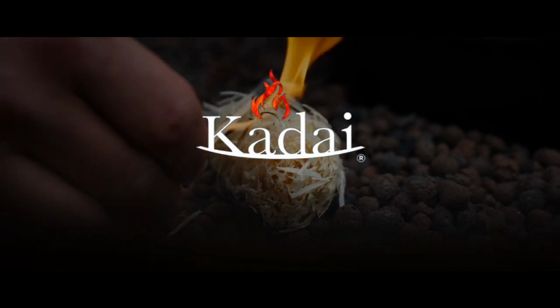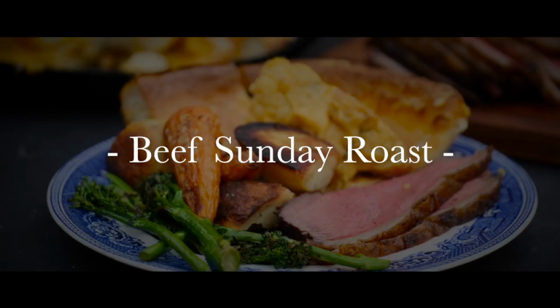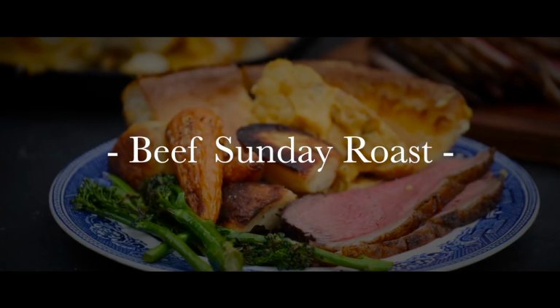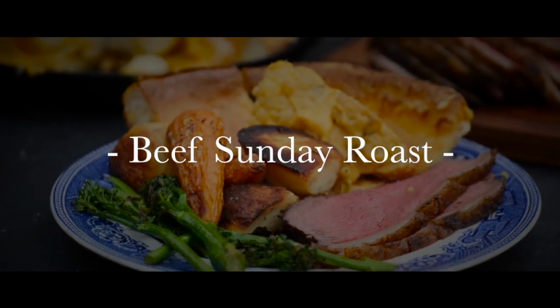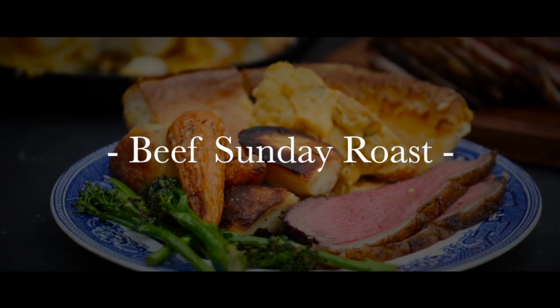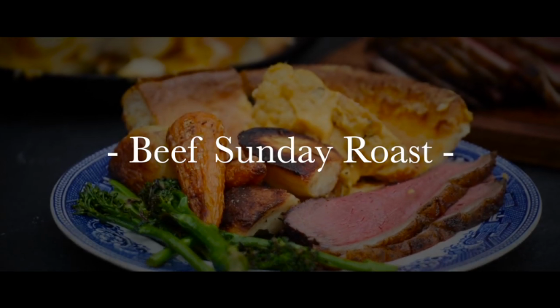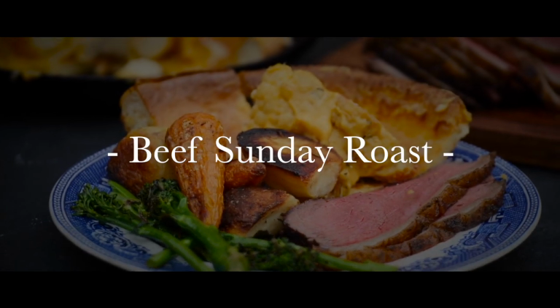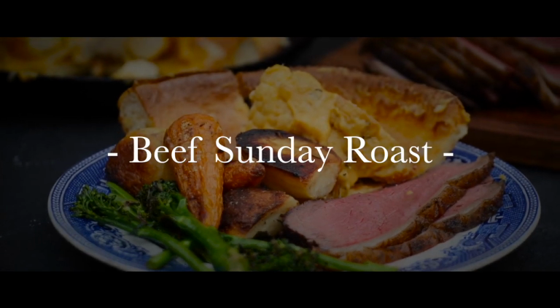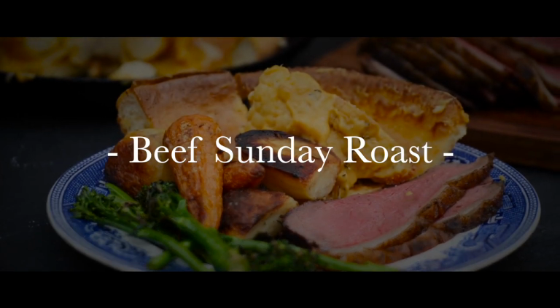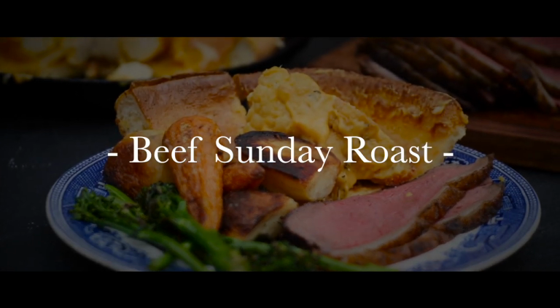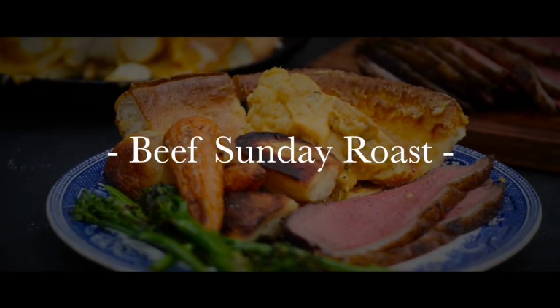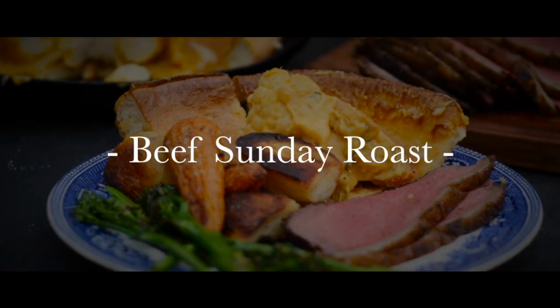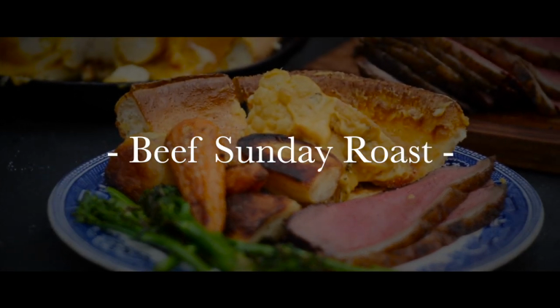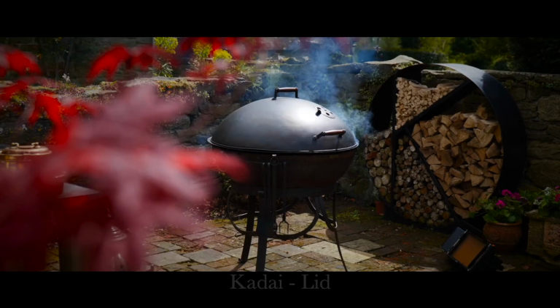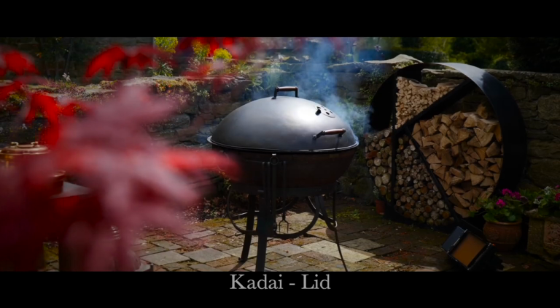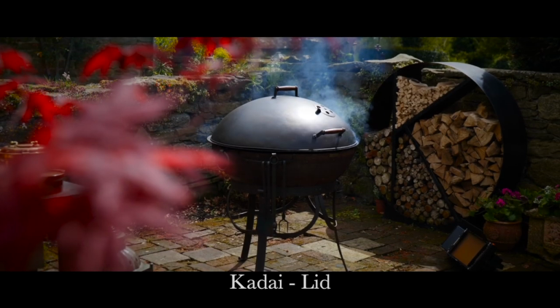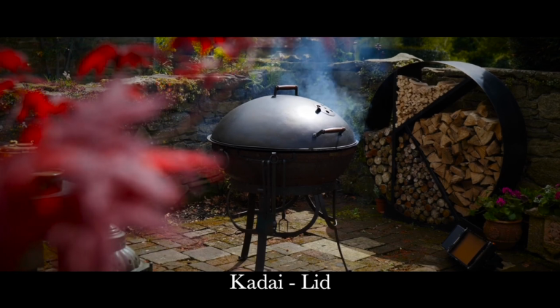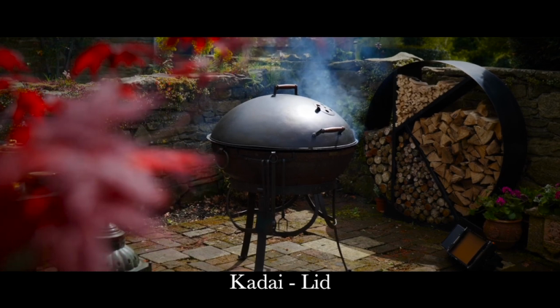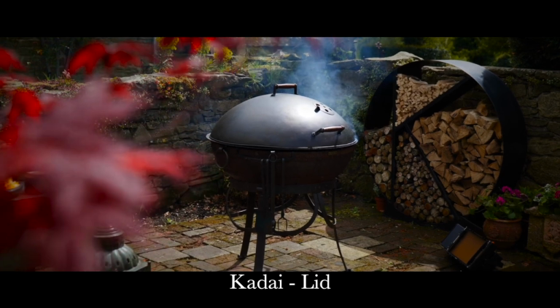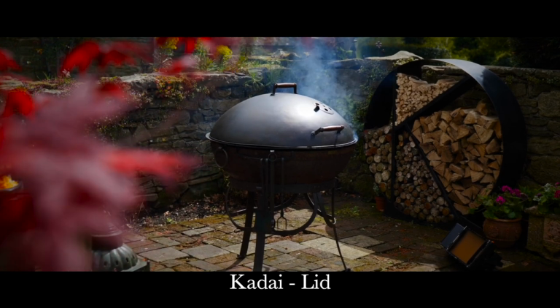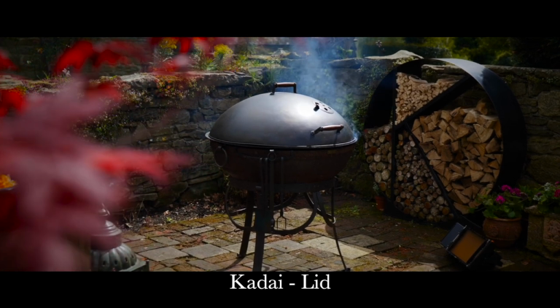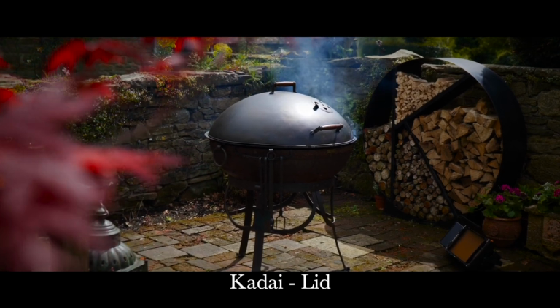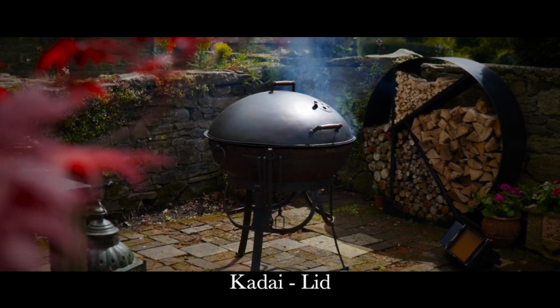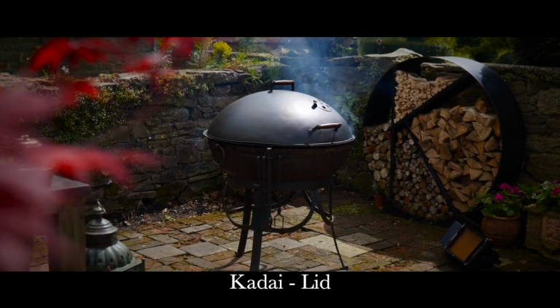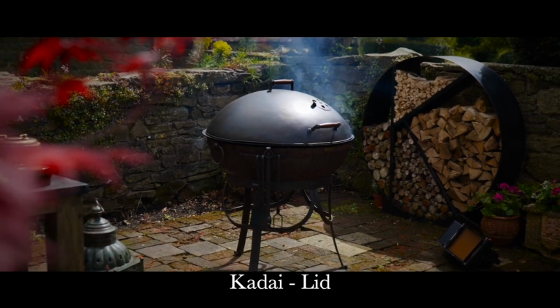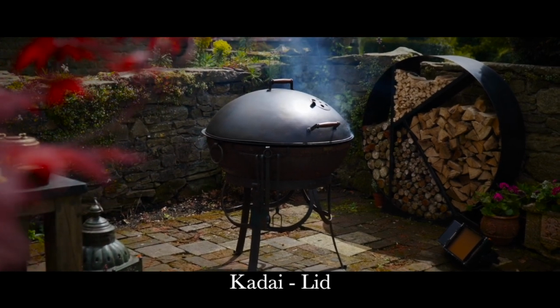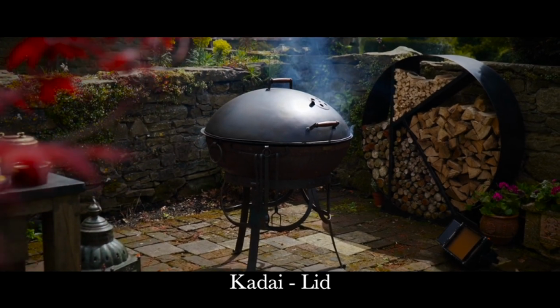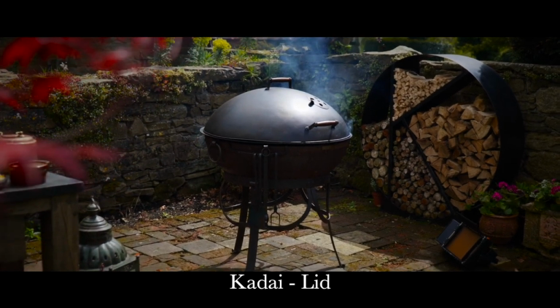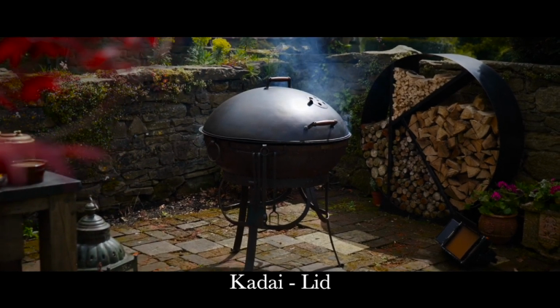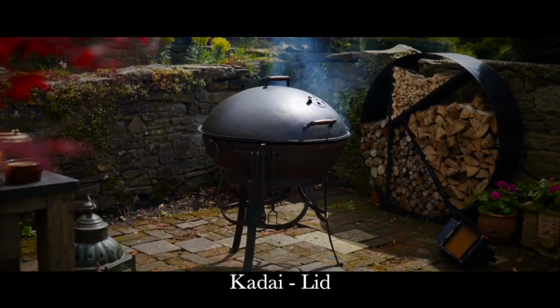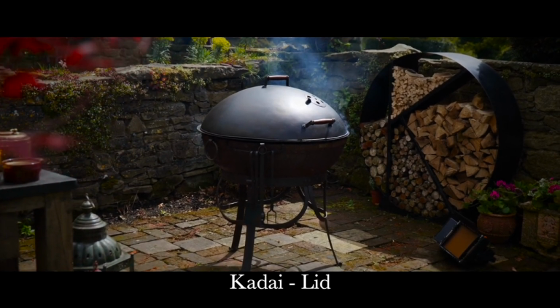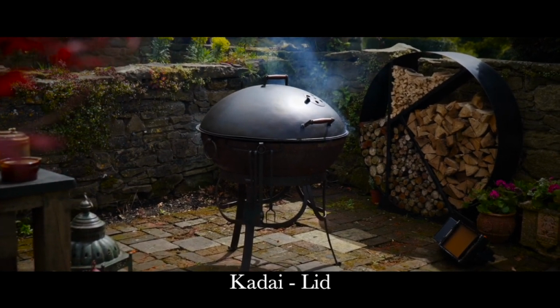Today I'm going to show you how to cook the perfect Sunday roast on your Kadai outdoors, utilizing the brand new Kadai lid.